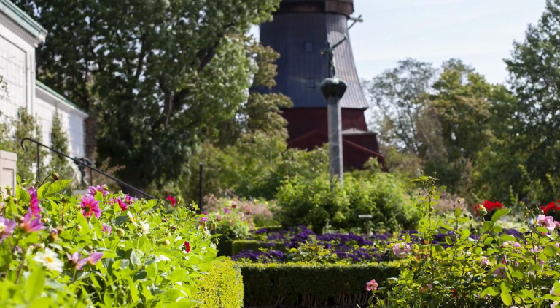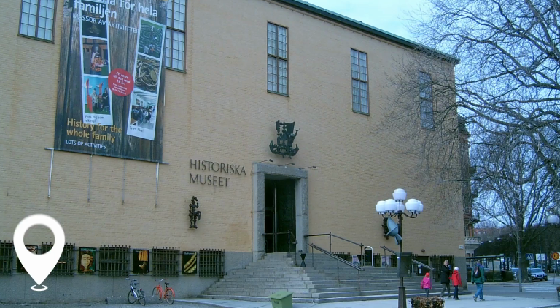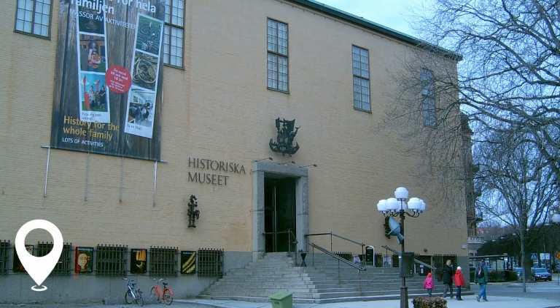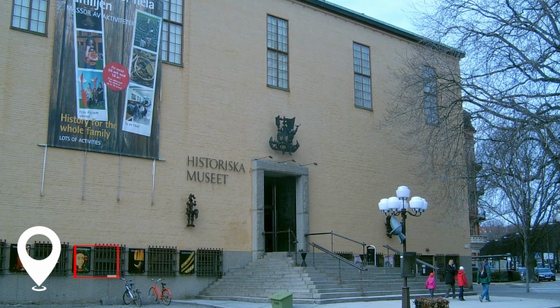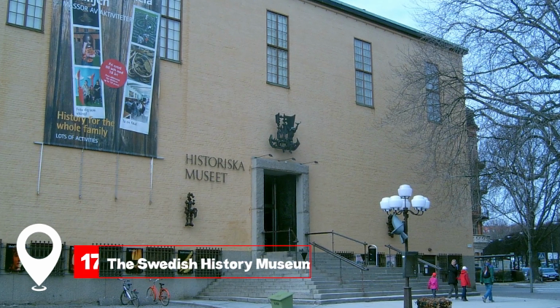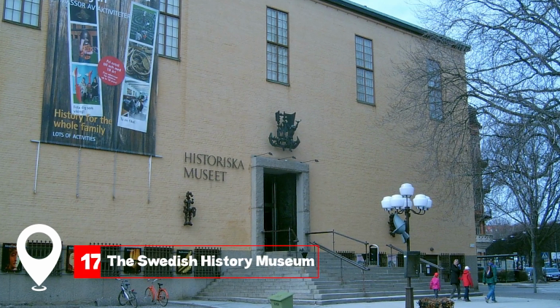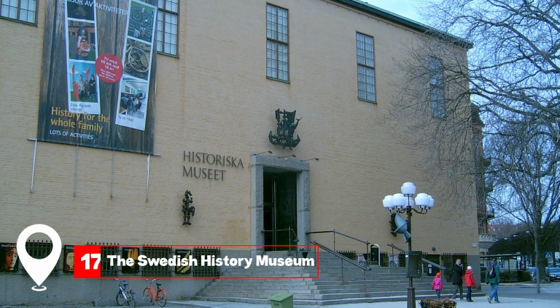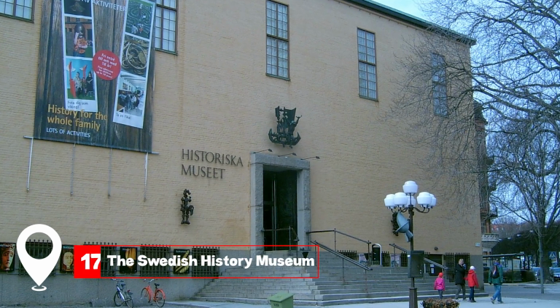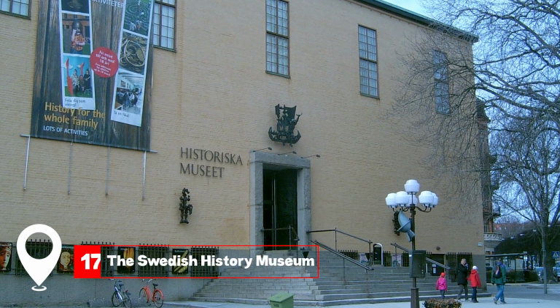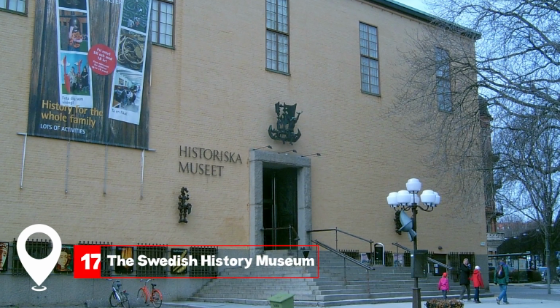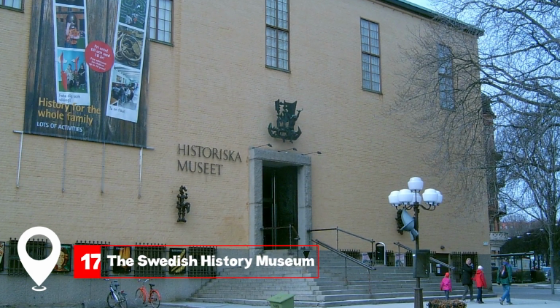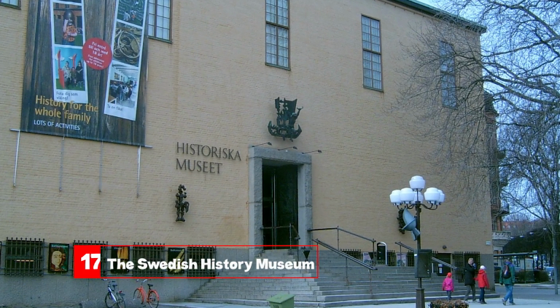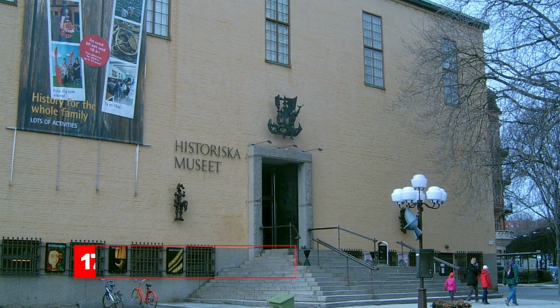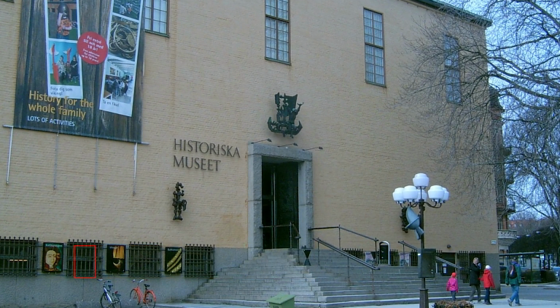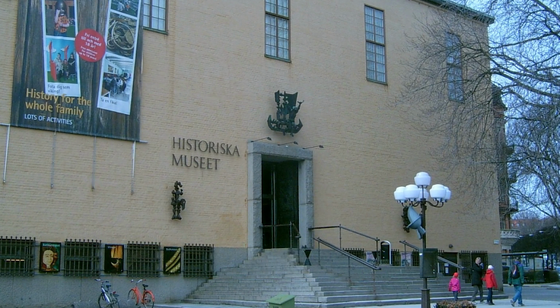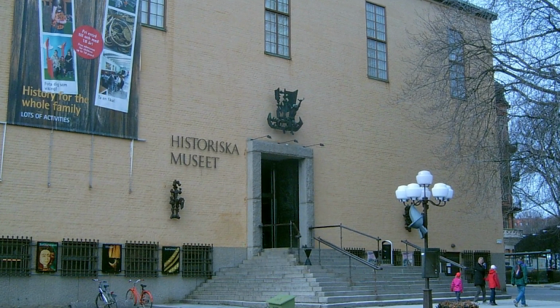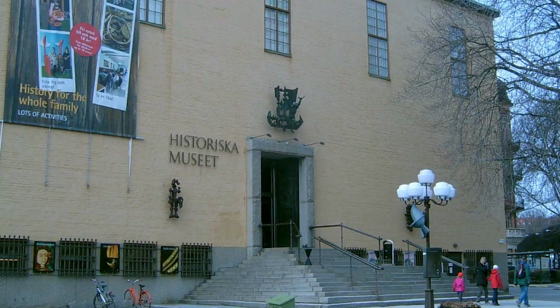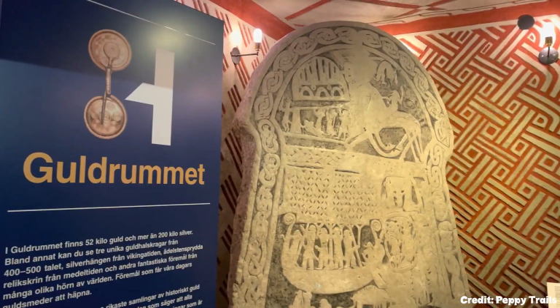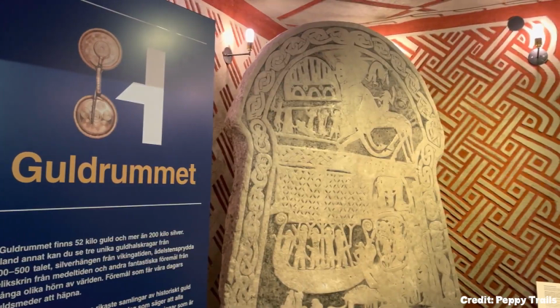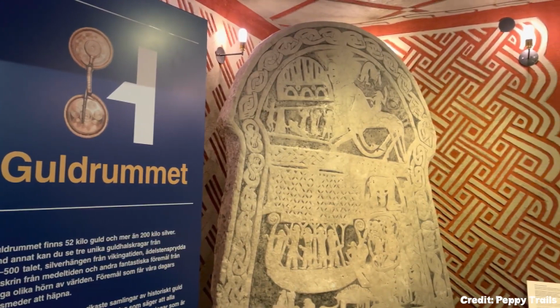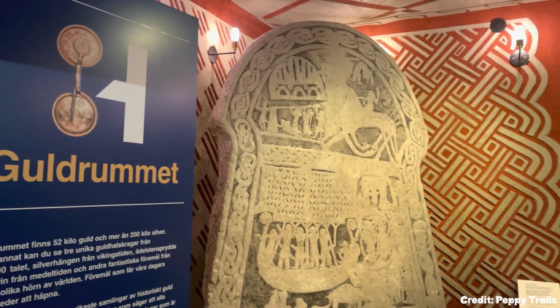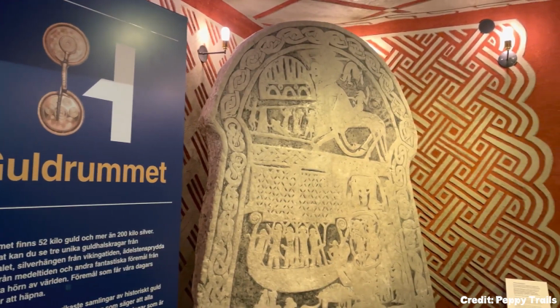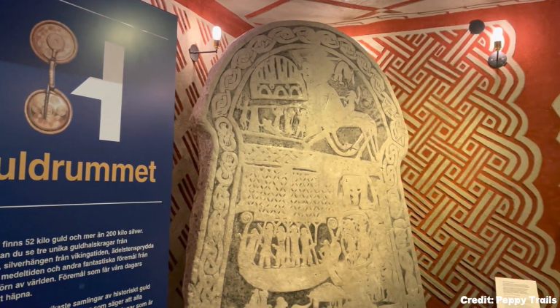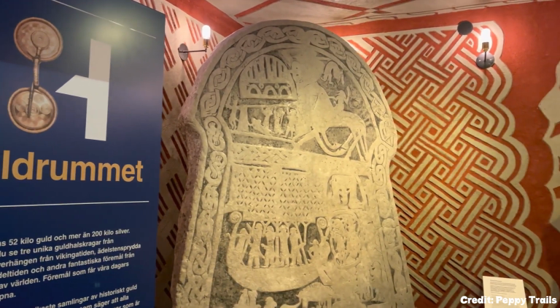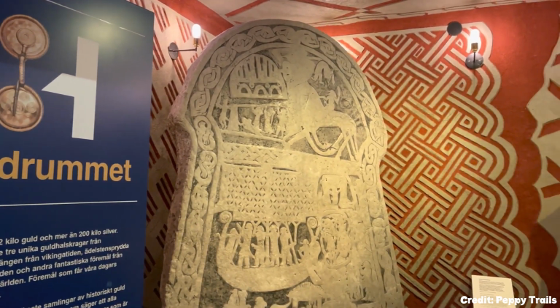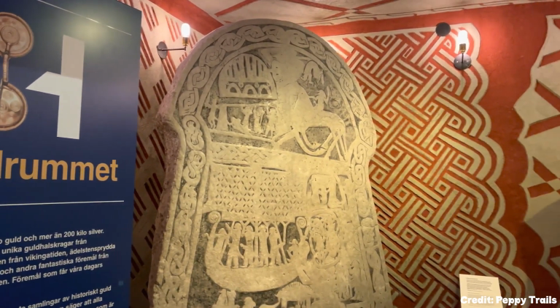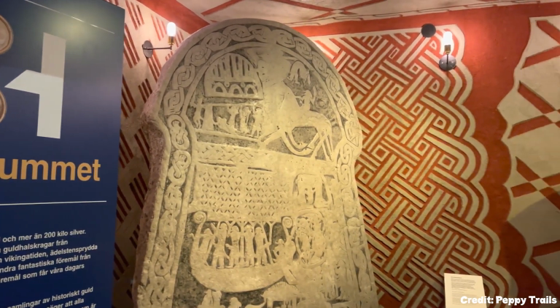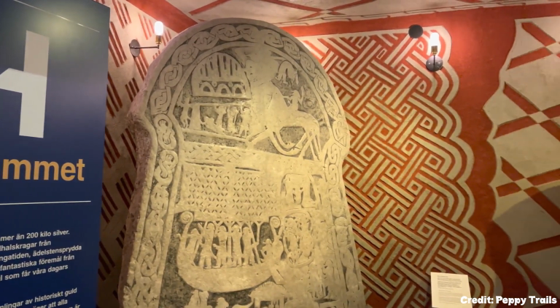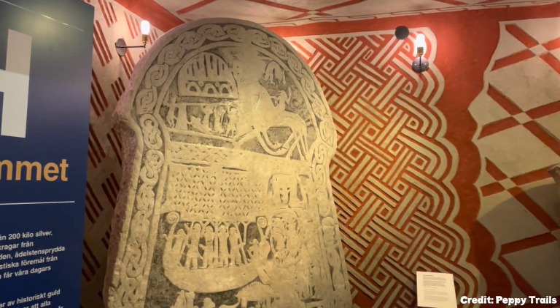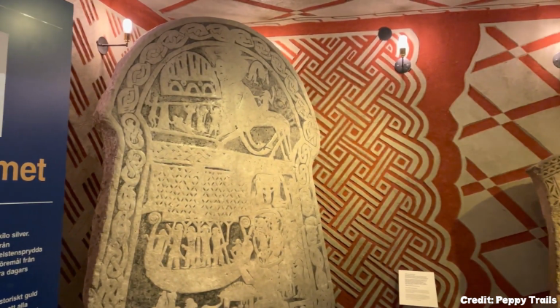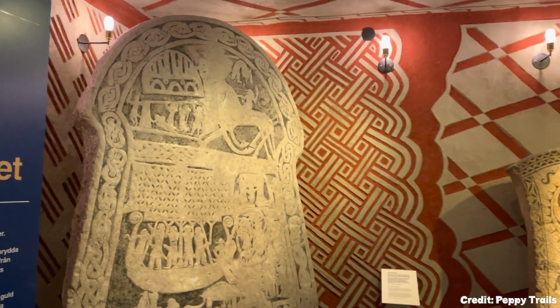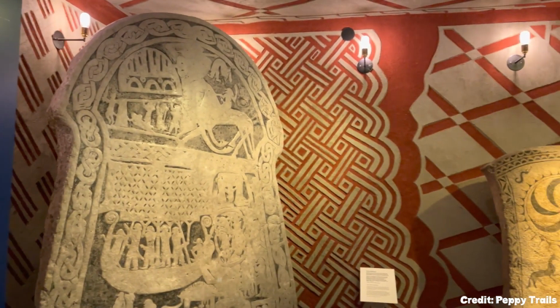At number seventeen, we have the Swedish History Museum. From Viking artifacts to medieval treasures, it's a deep dive into Sweden's rich history.